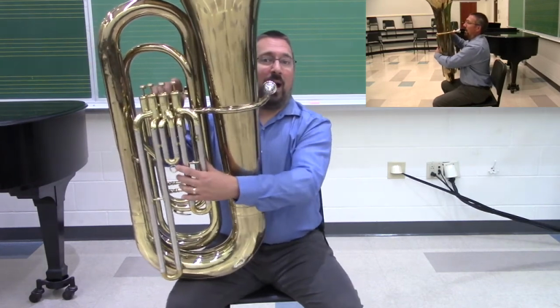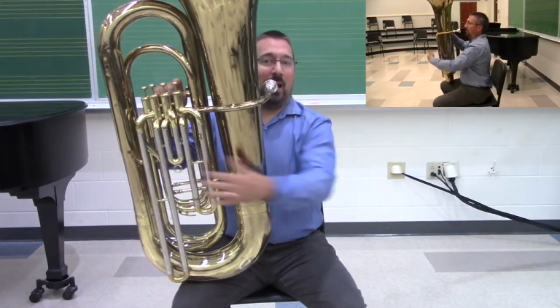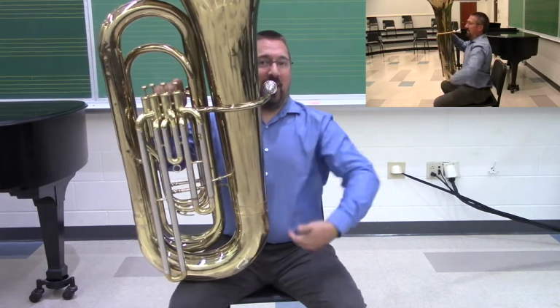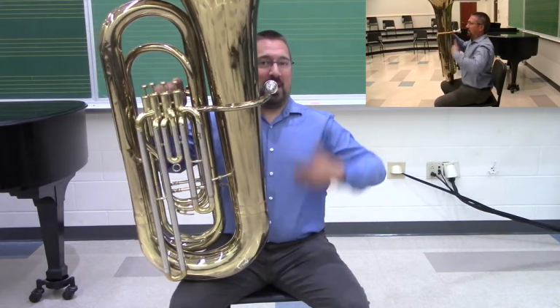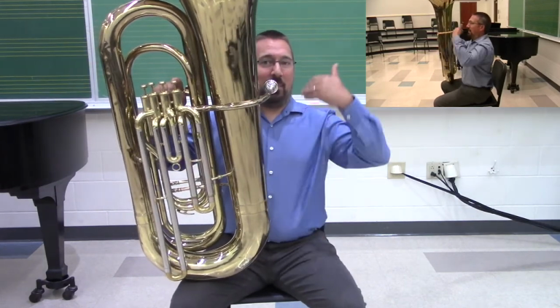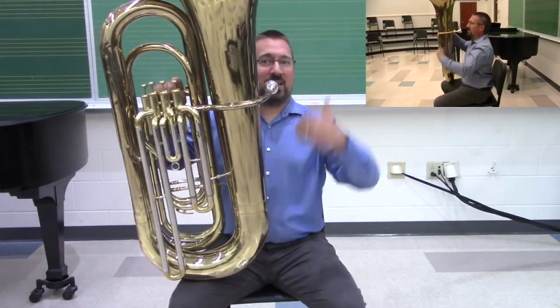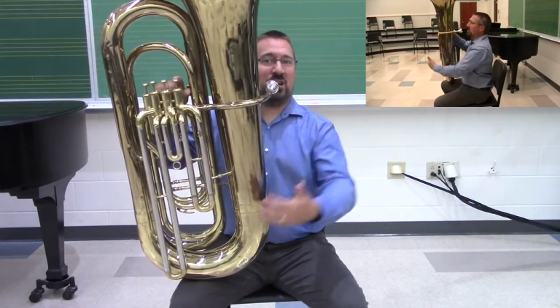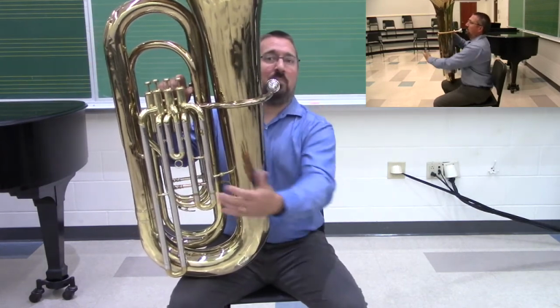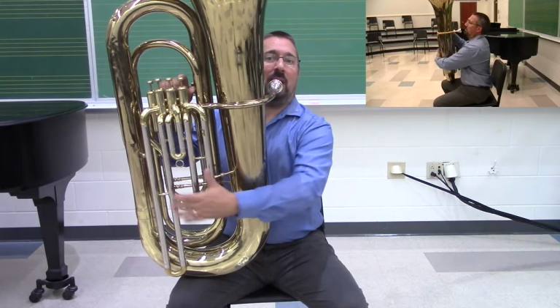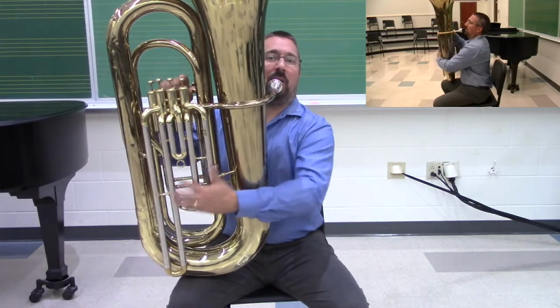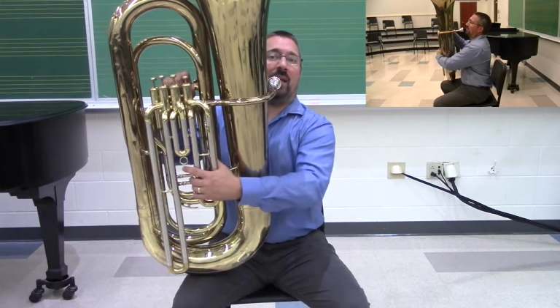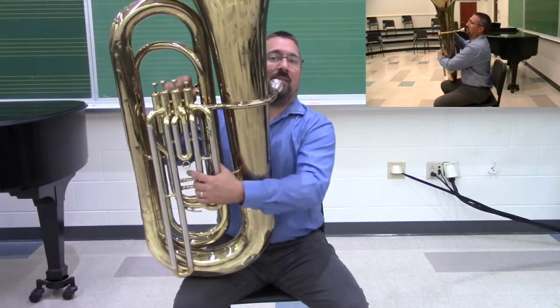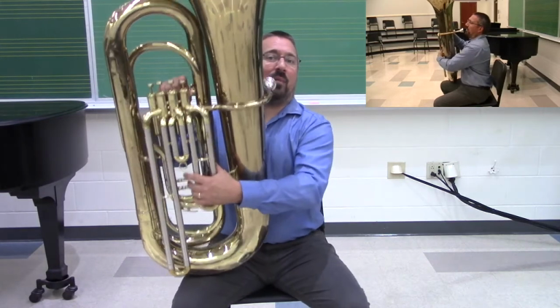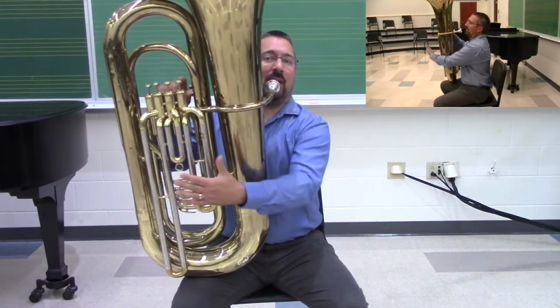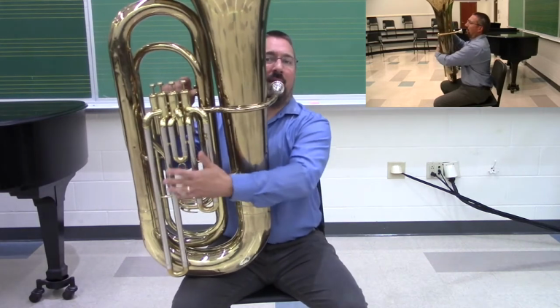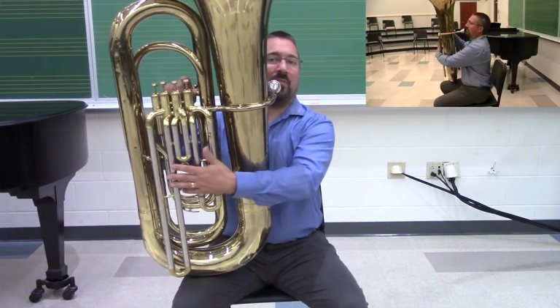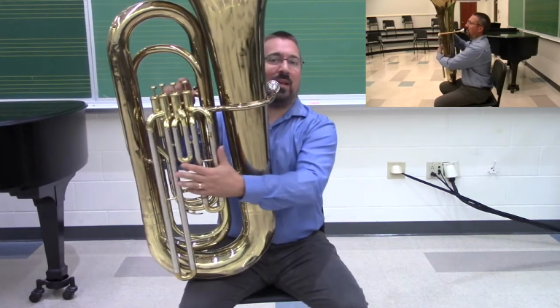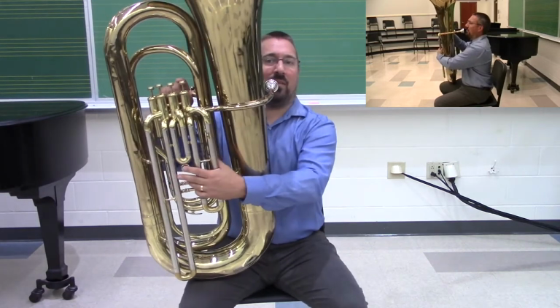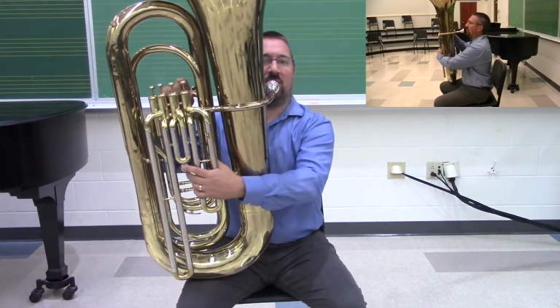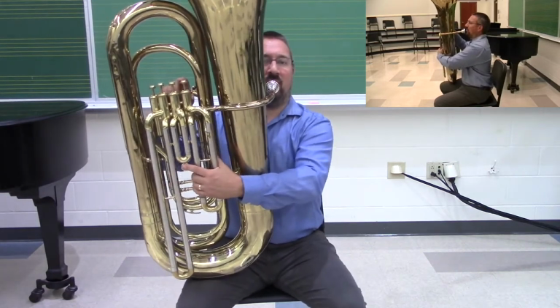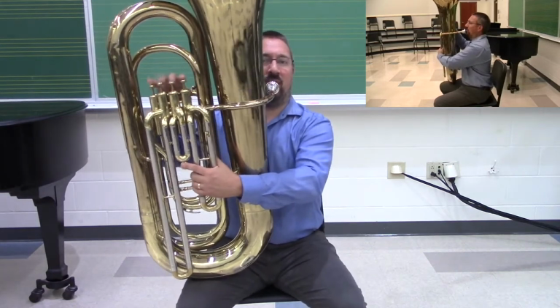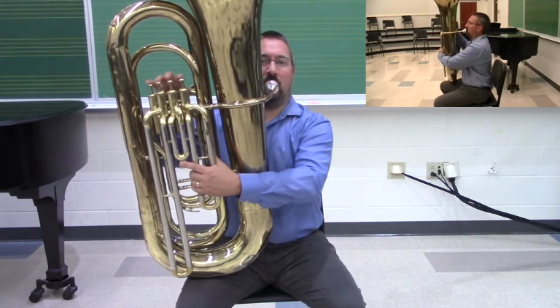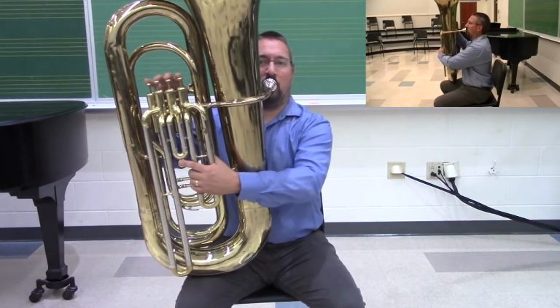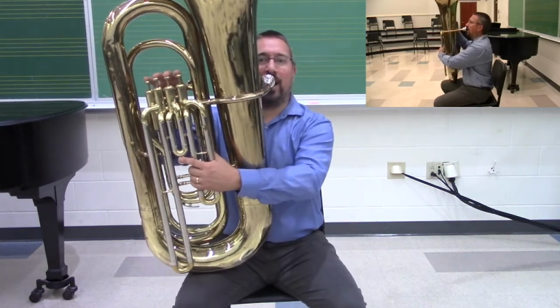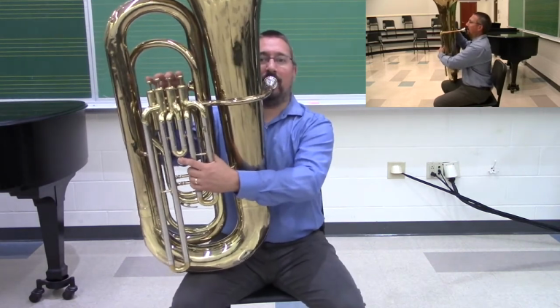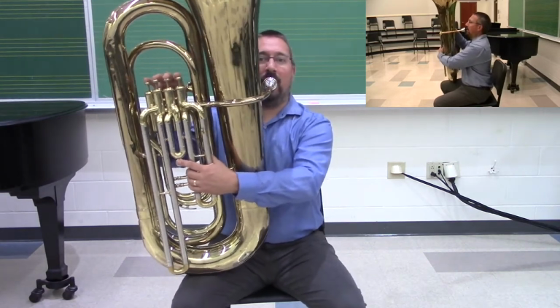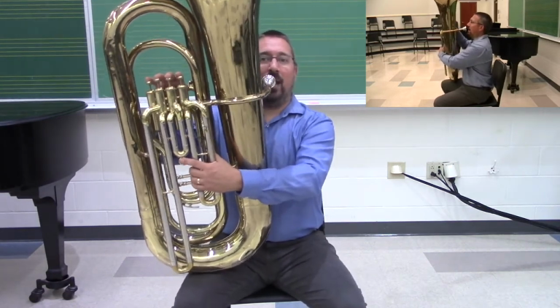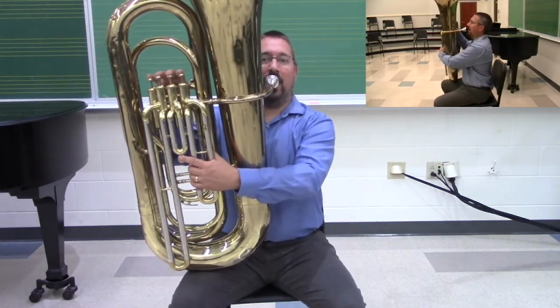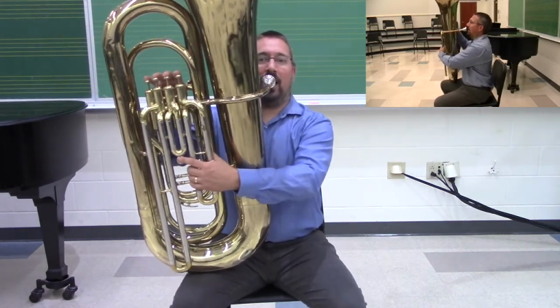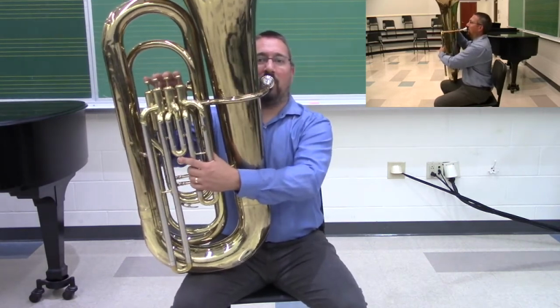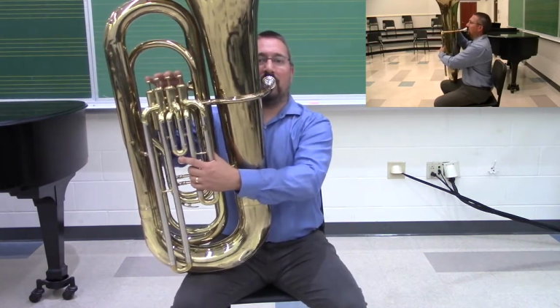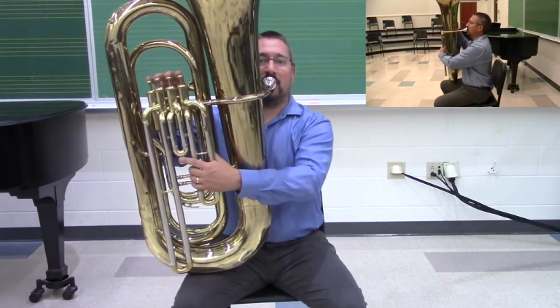I set my posture in place. That left hand is there just to support the weight, and I'm ready to go.